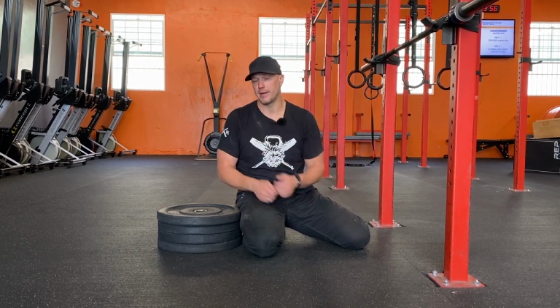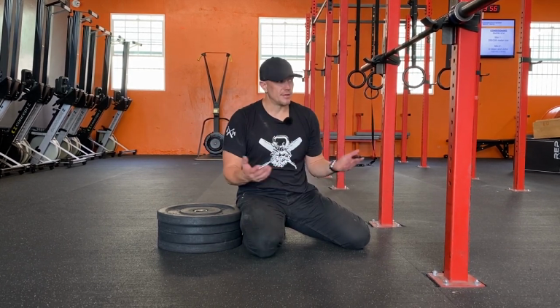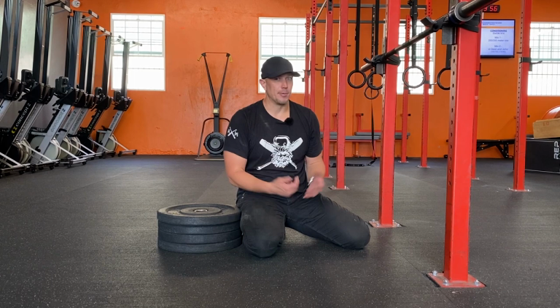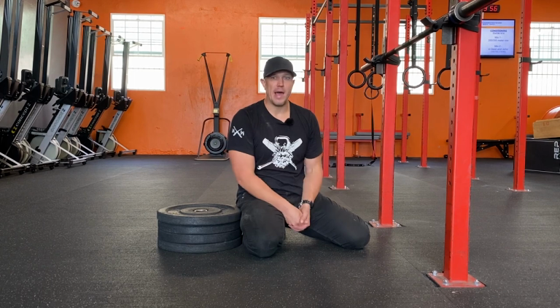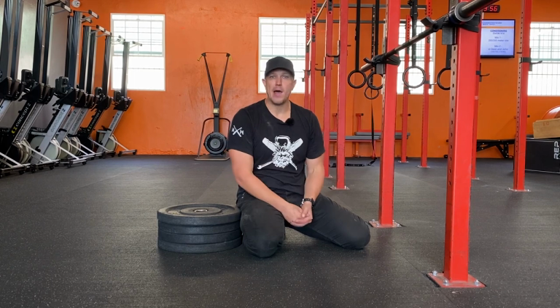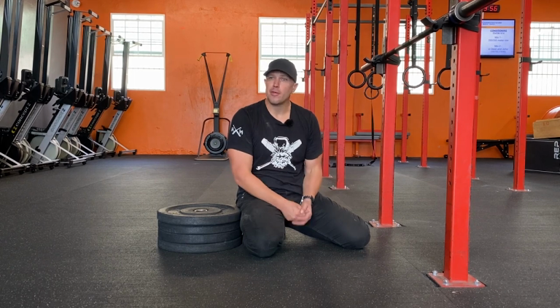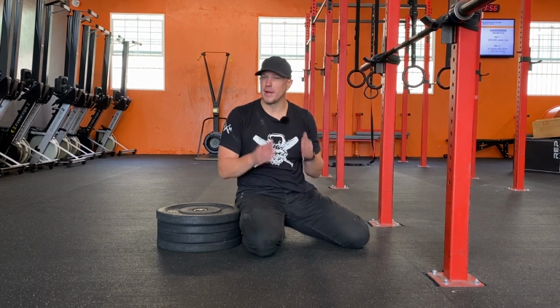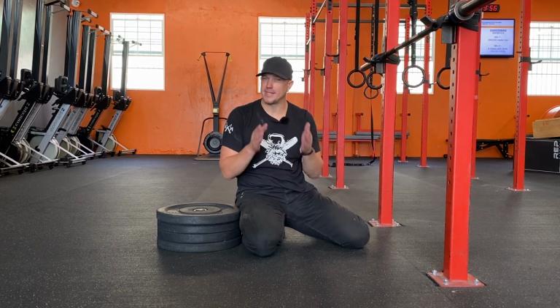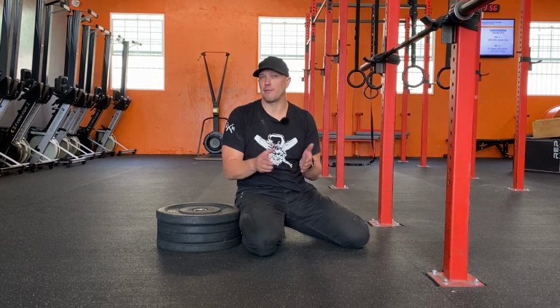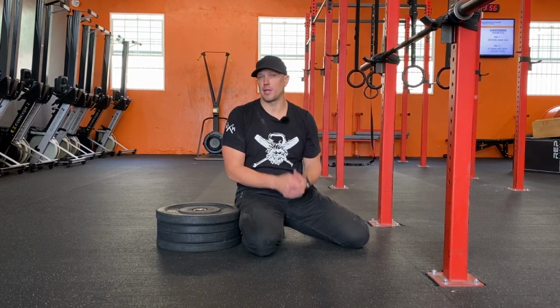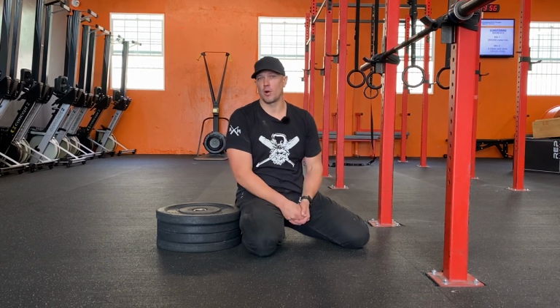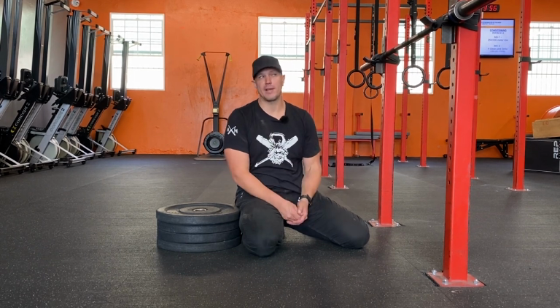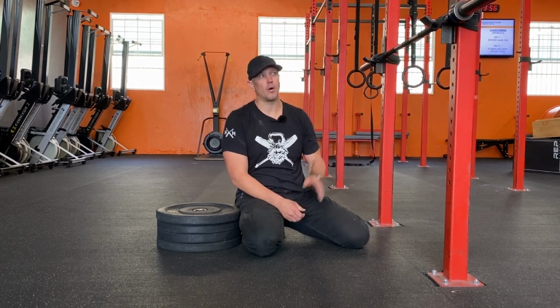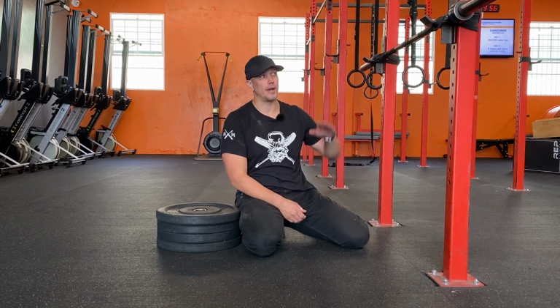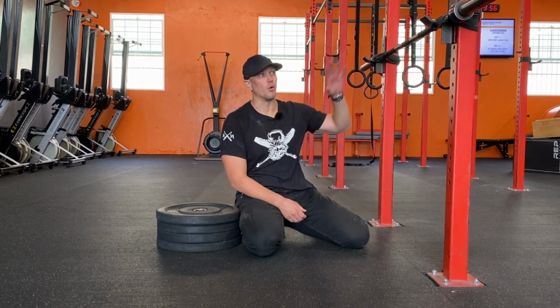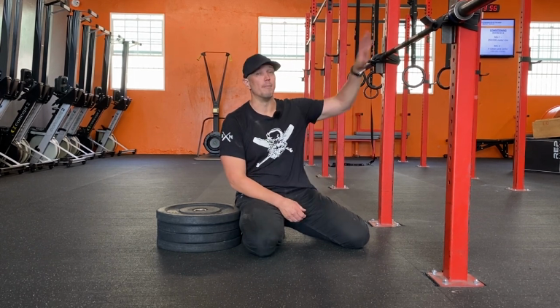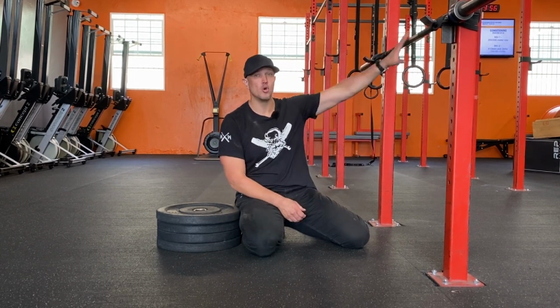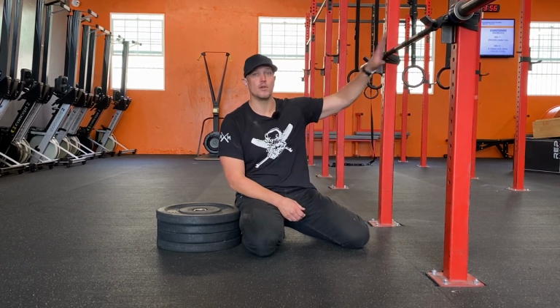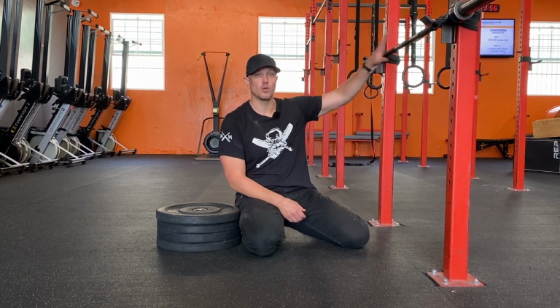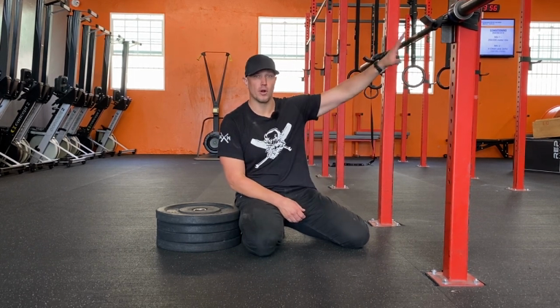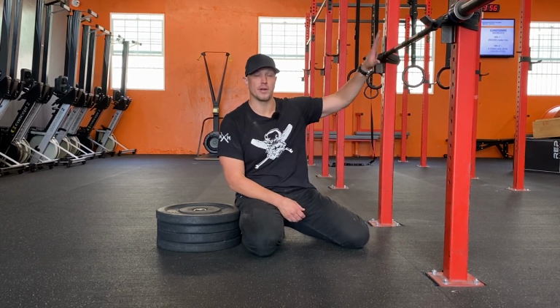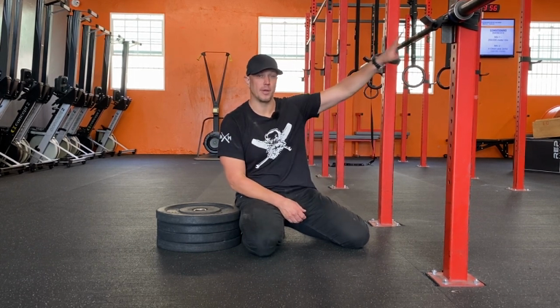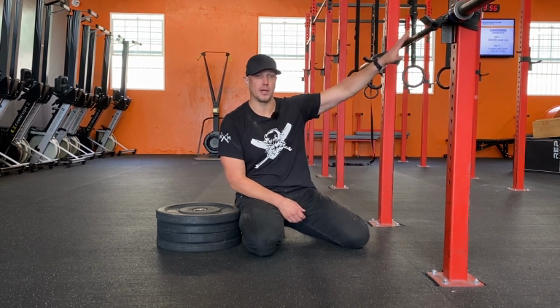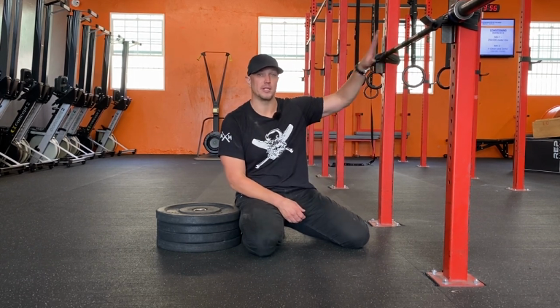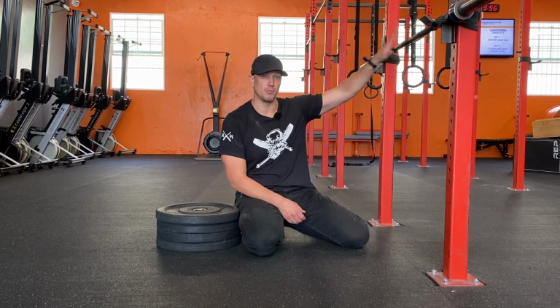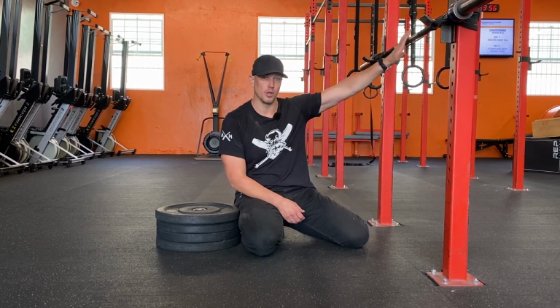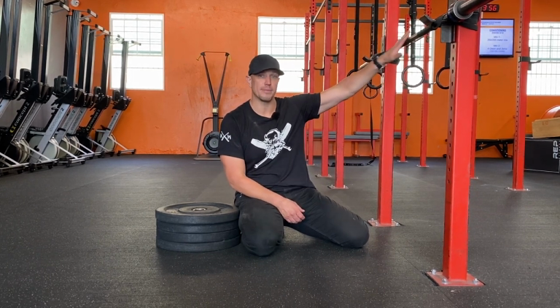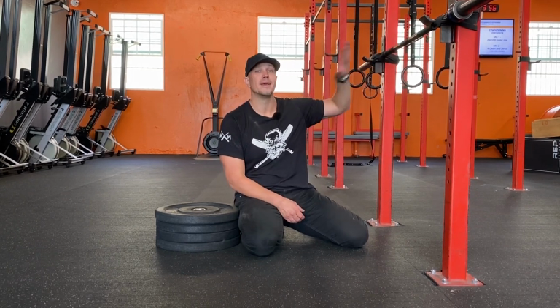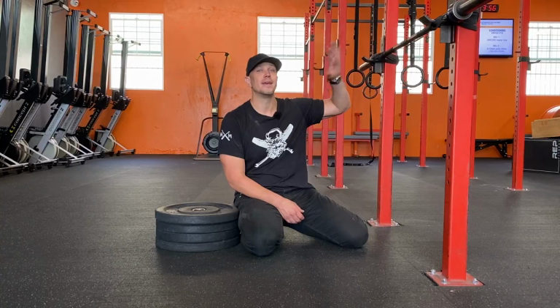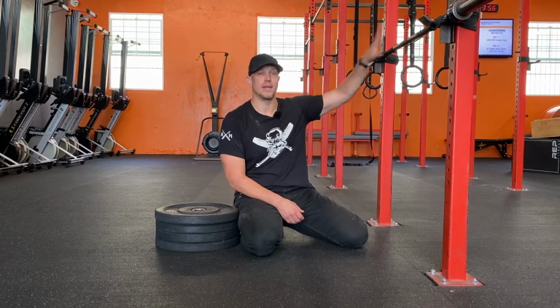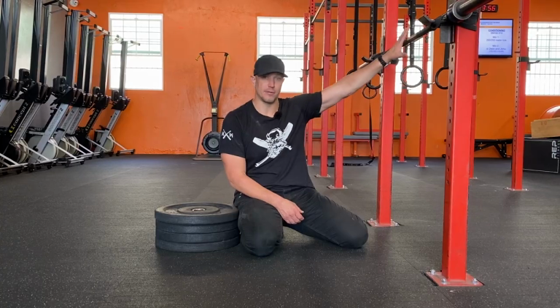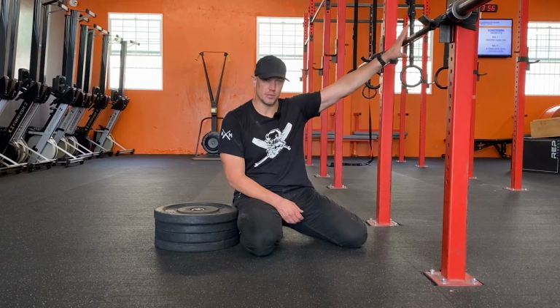Simple math, but it definitely works and it will move you towards an ability to do pull-ups in the future.